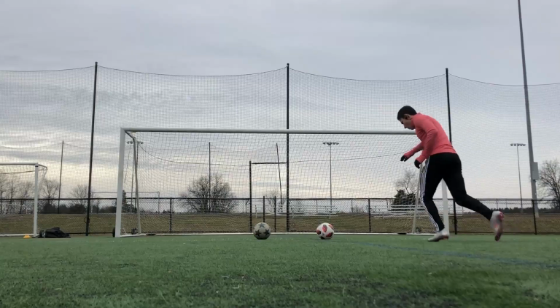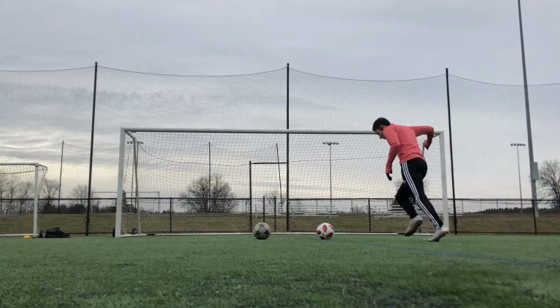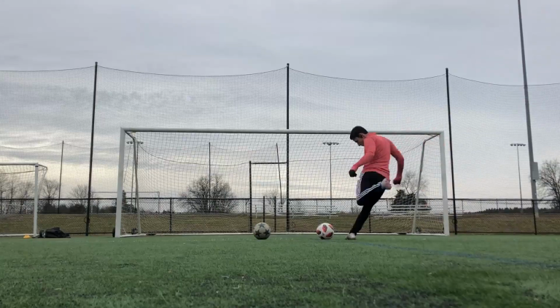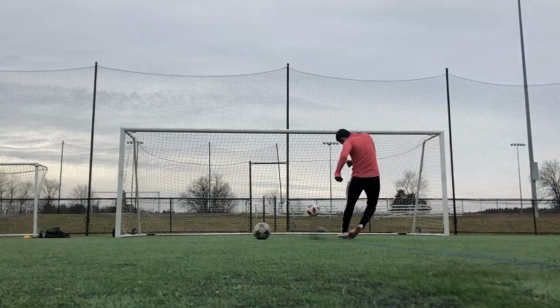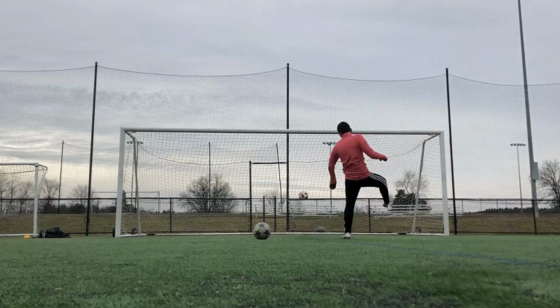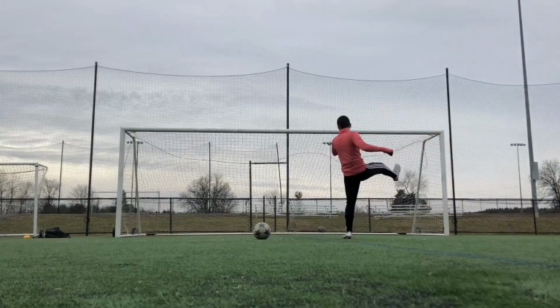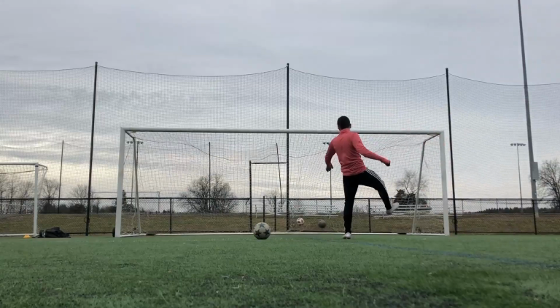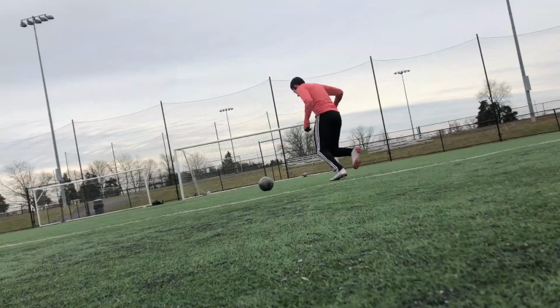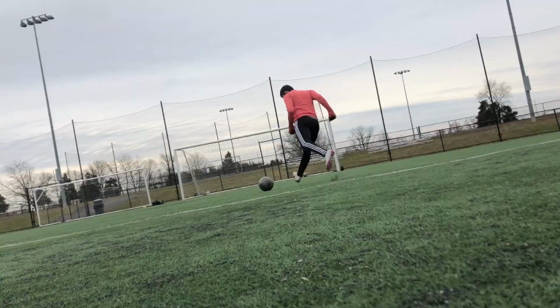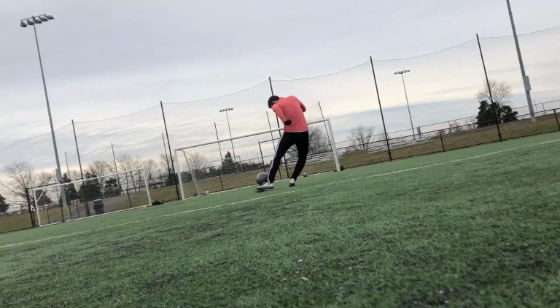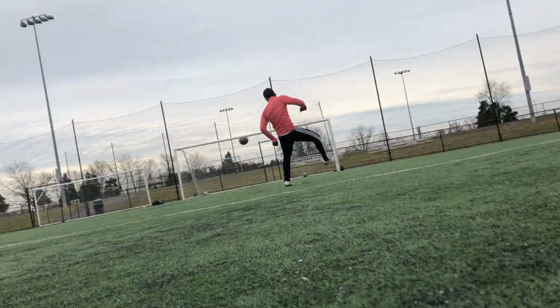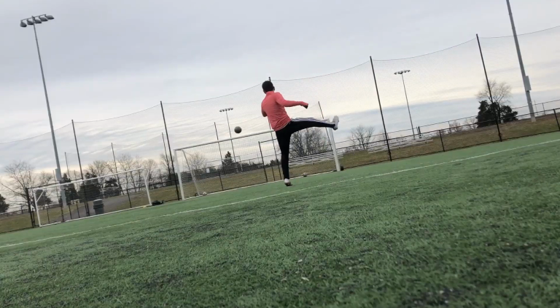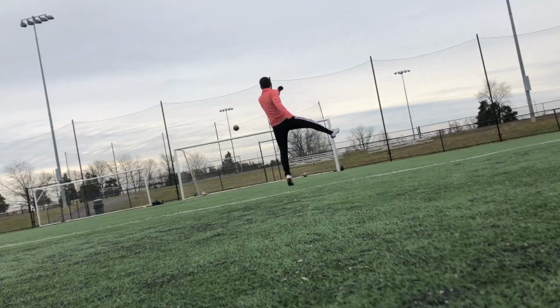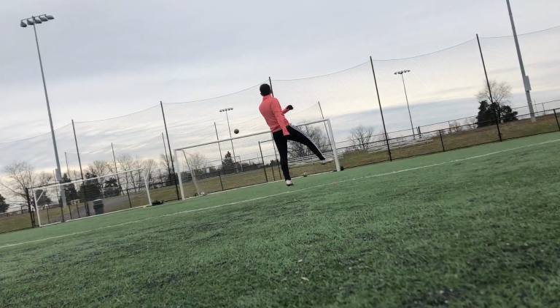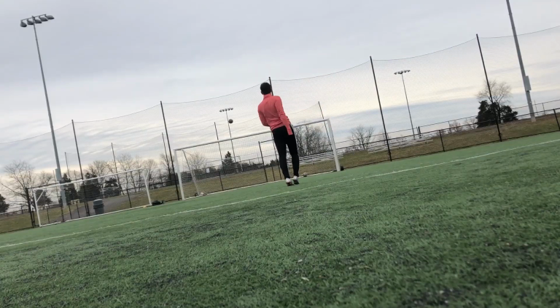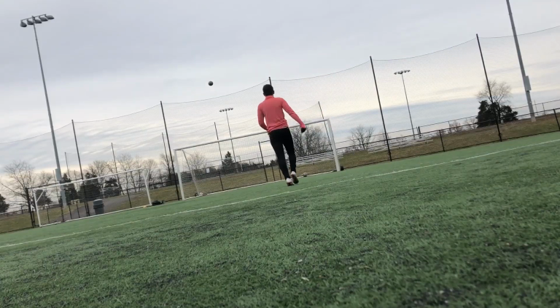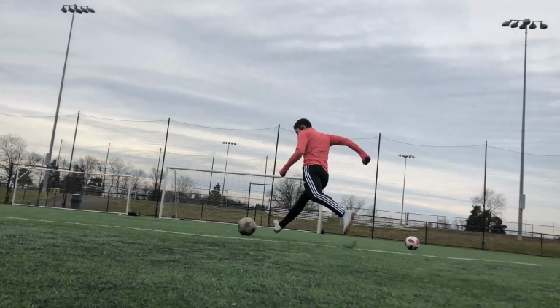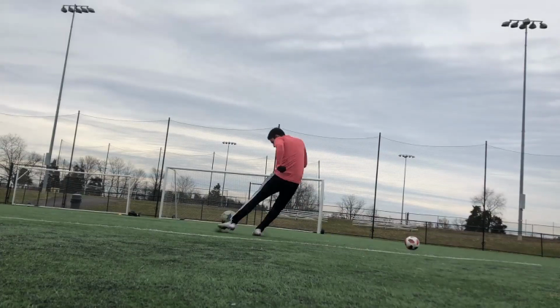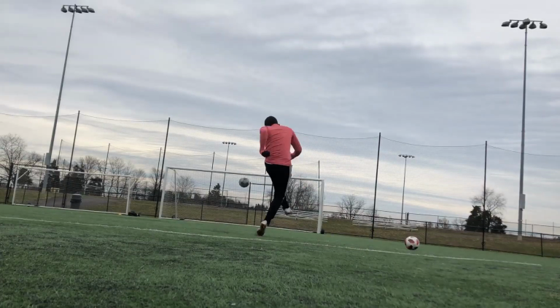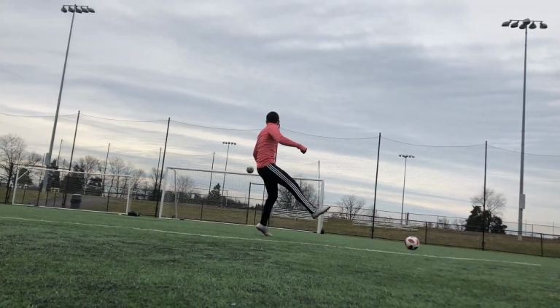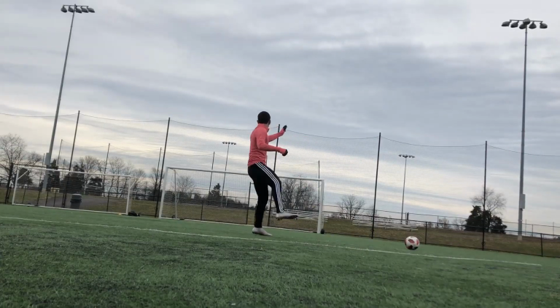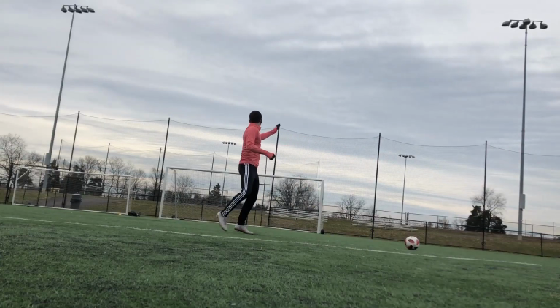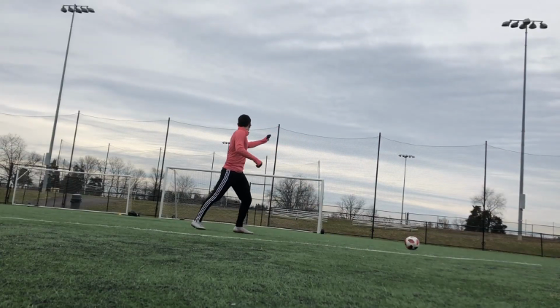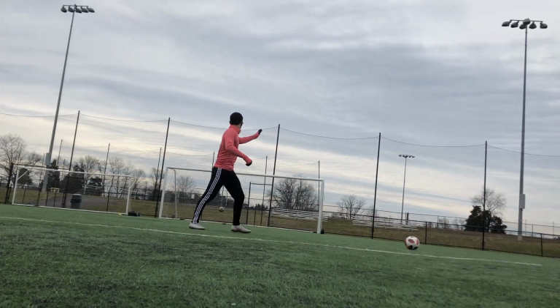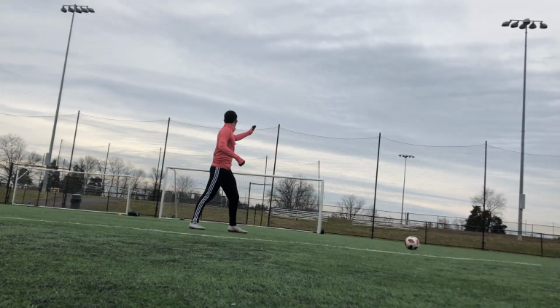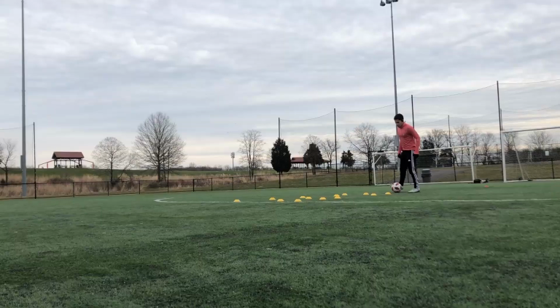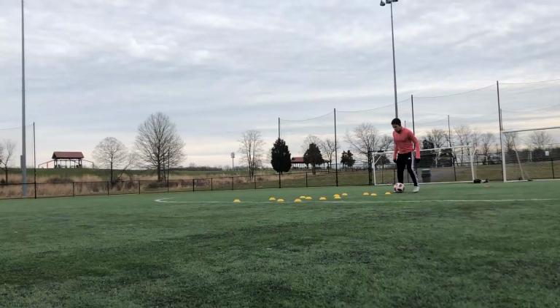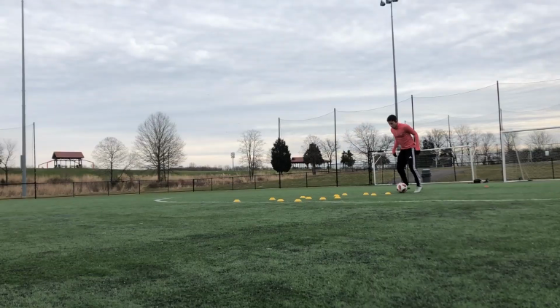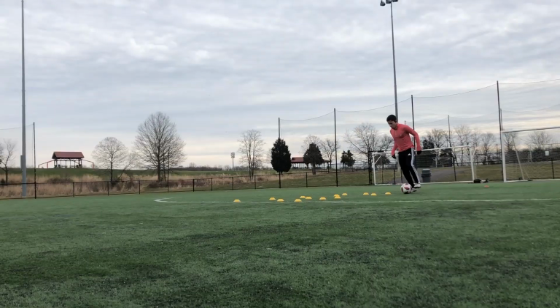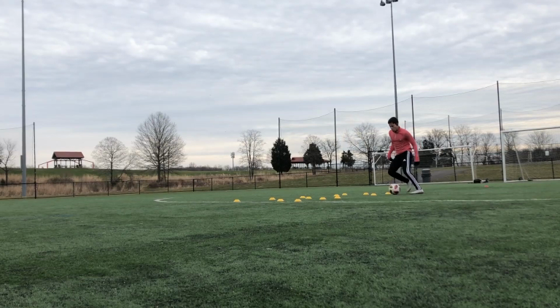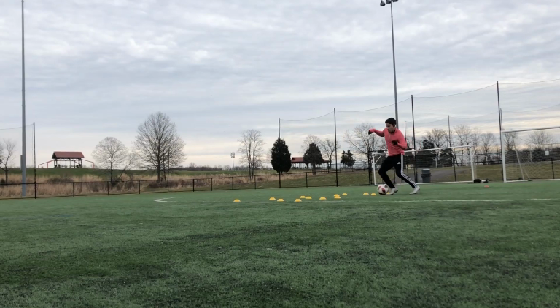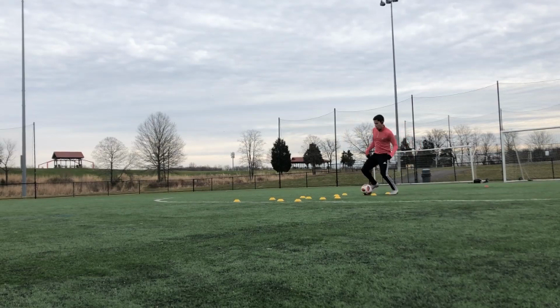What's up guys, thanks for watching my first ever video. Today I'm going to show you how to improve your weak foot.